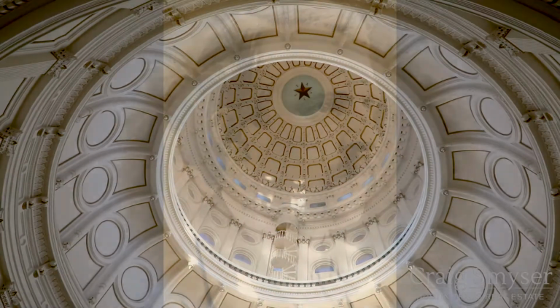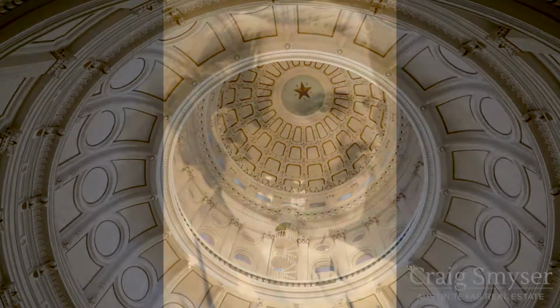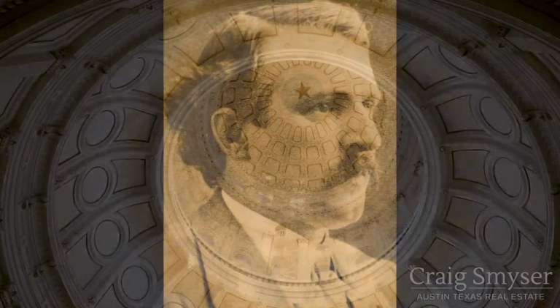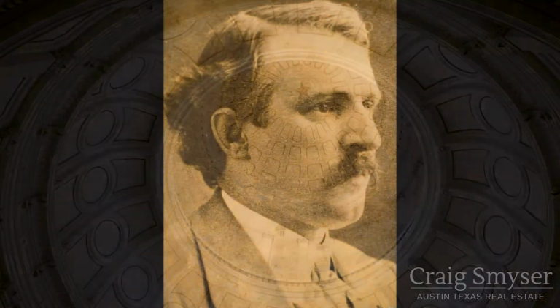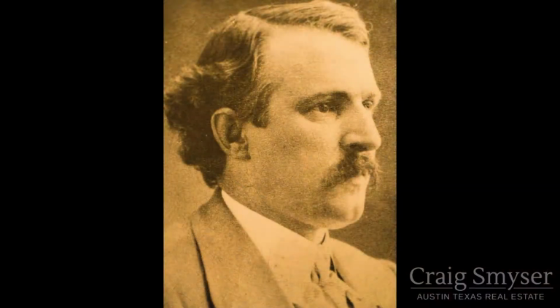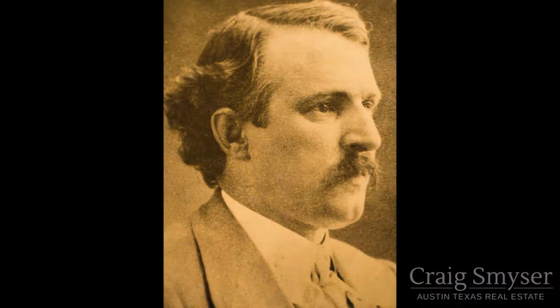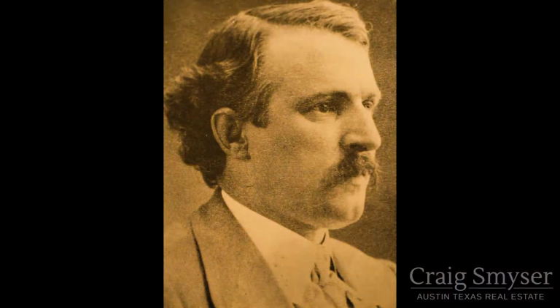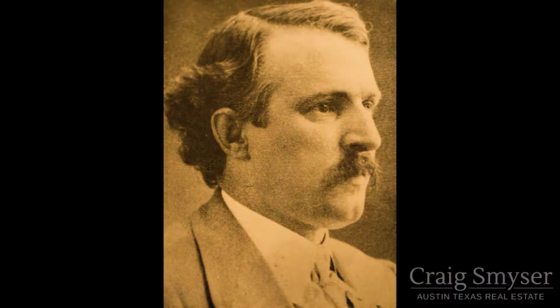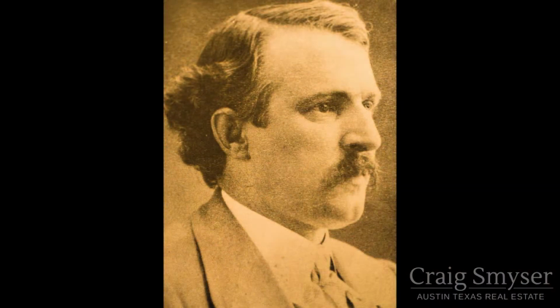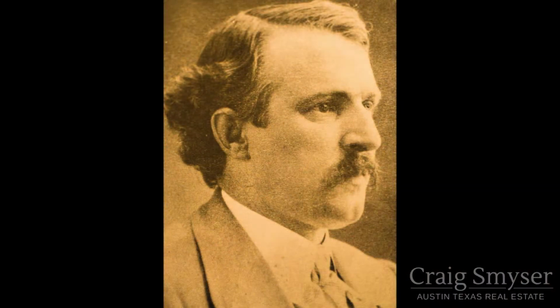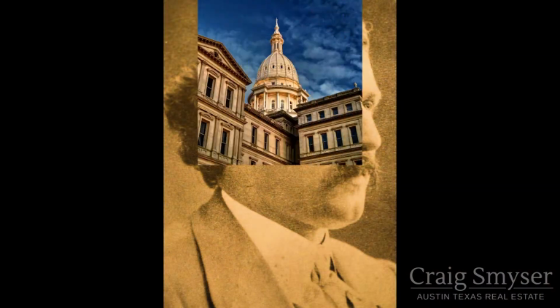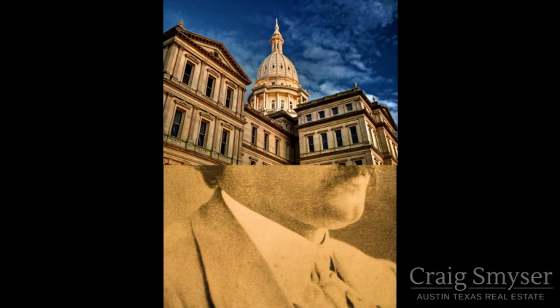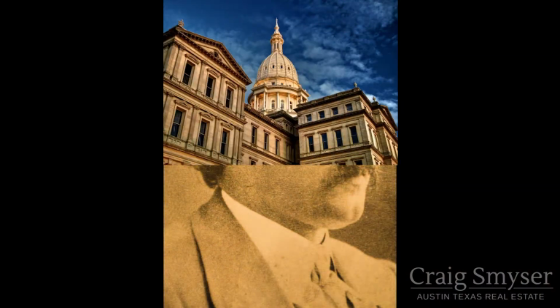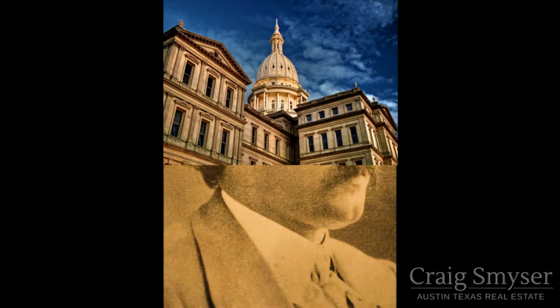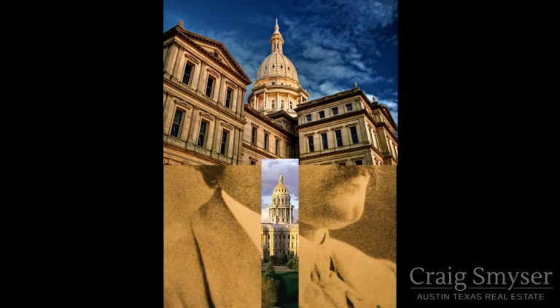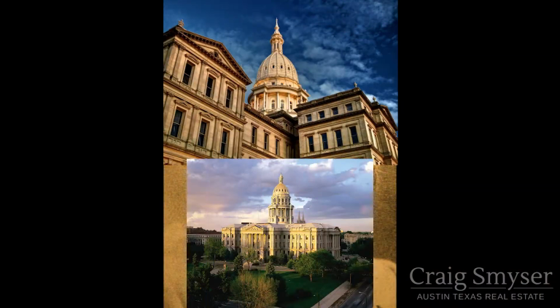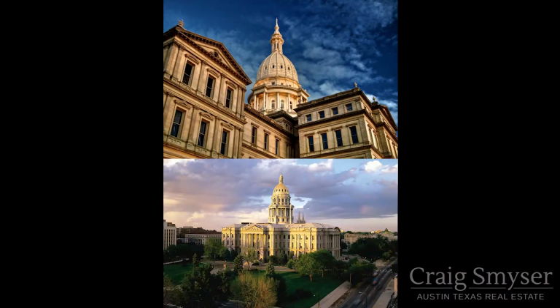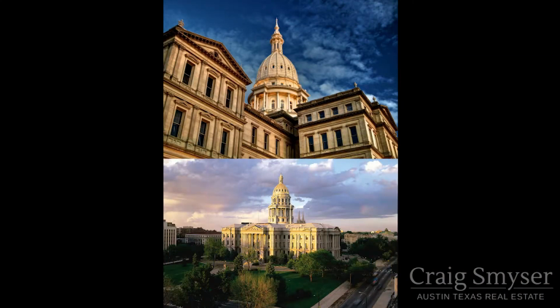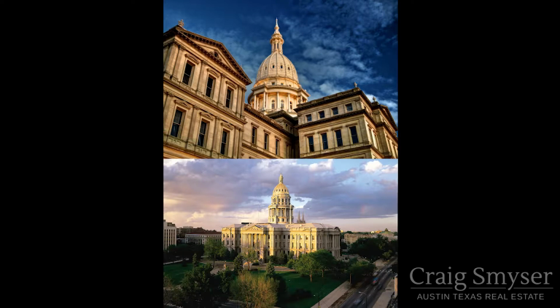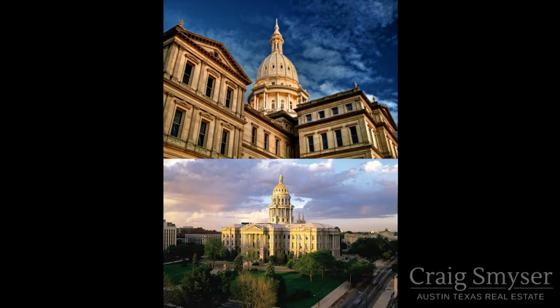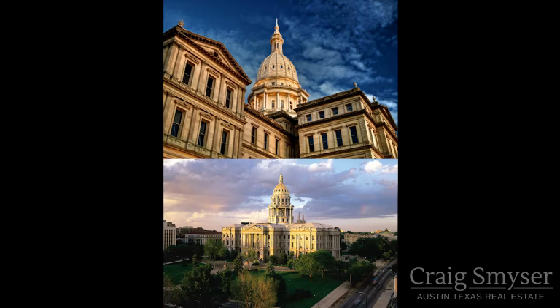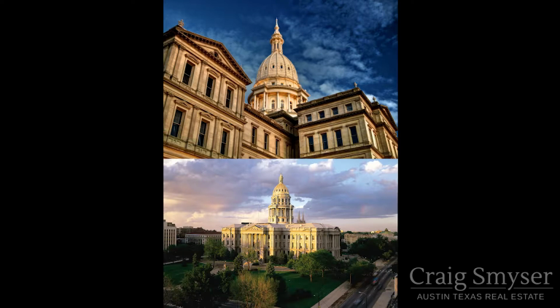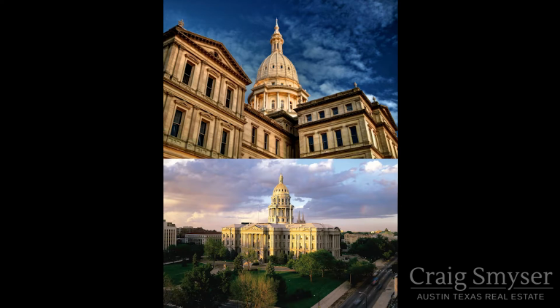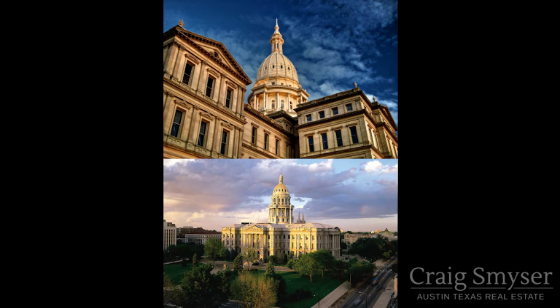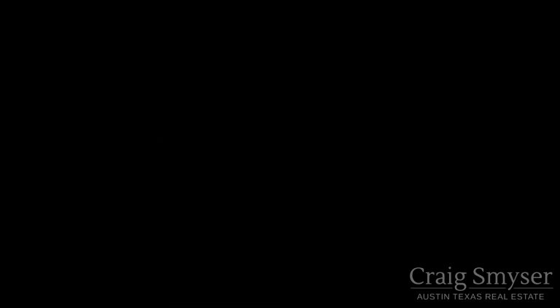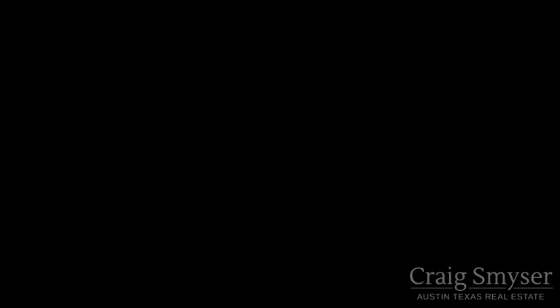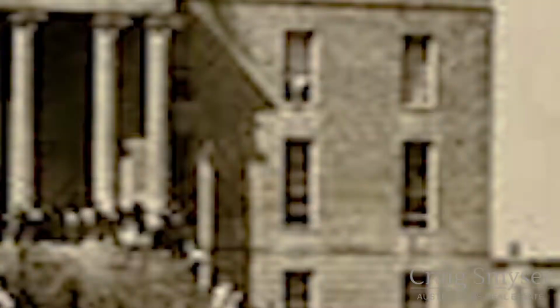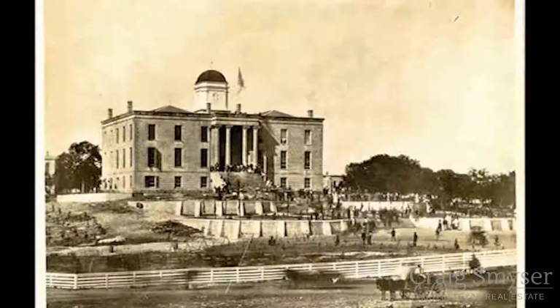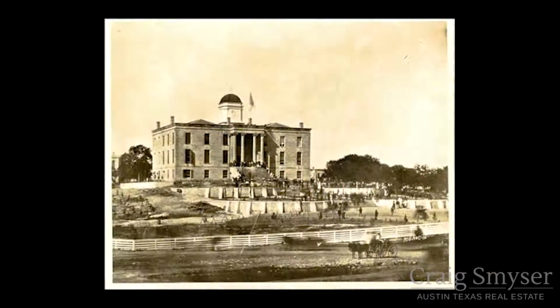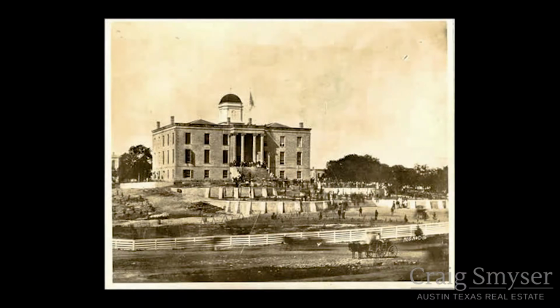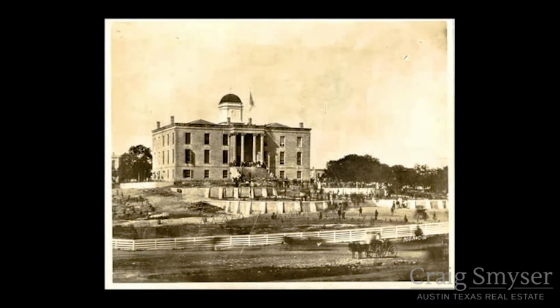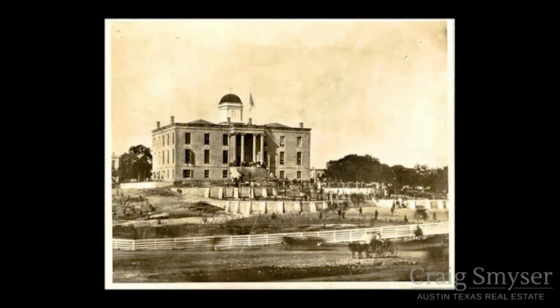Elijah E. Myers, architect of the Michigan and Colorado Capitol buildings, was selected as the winner.